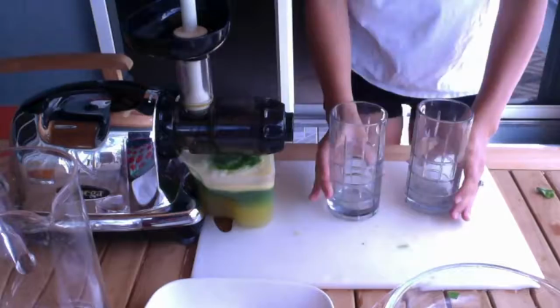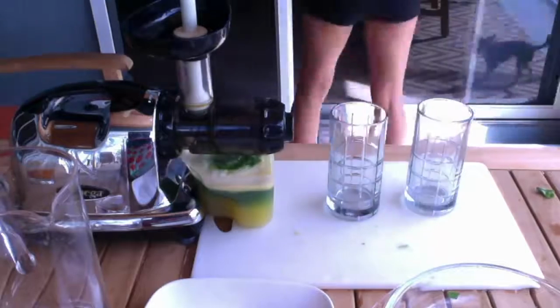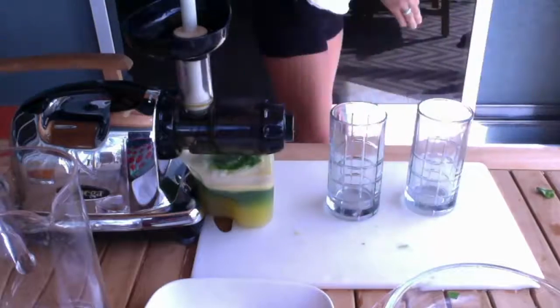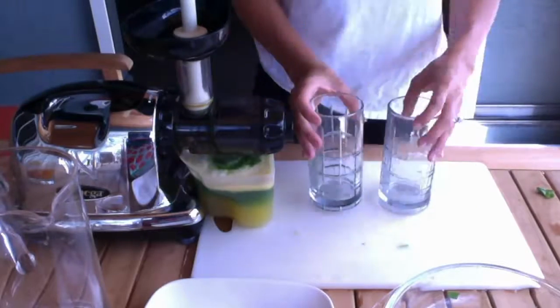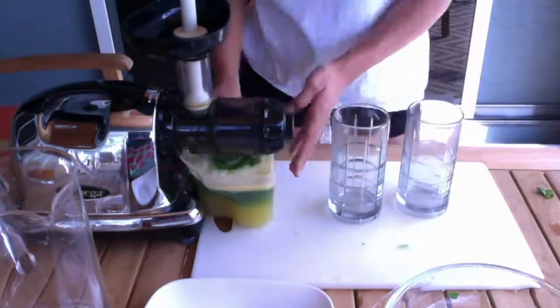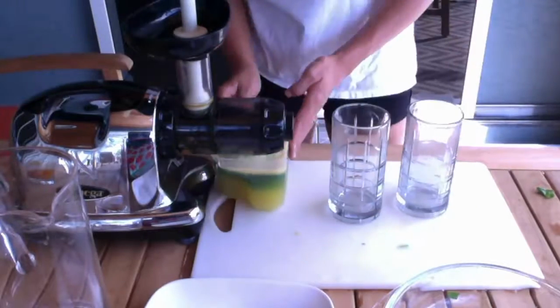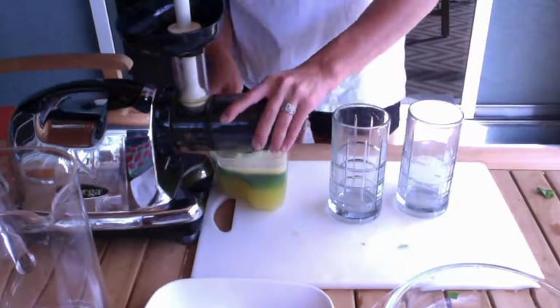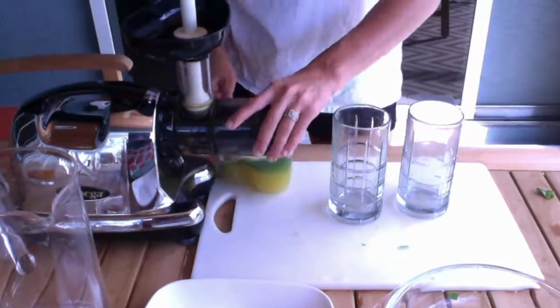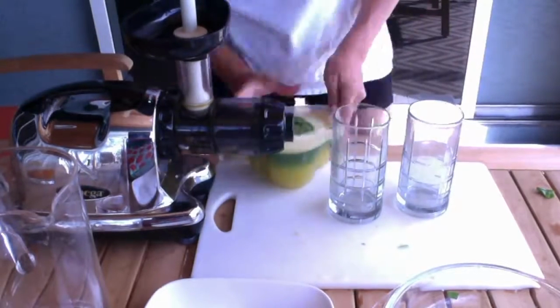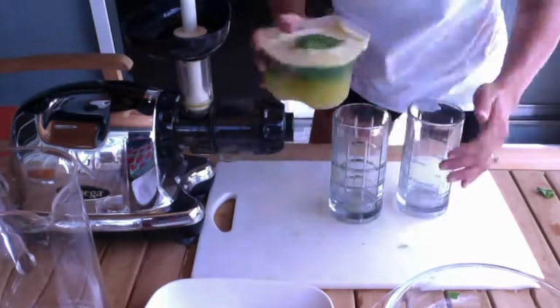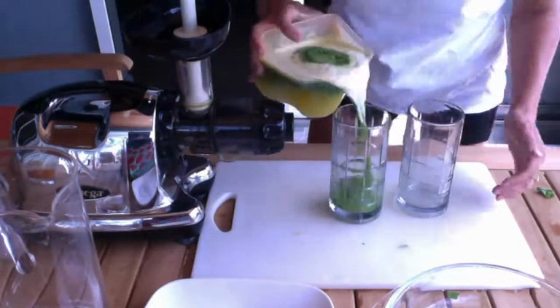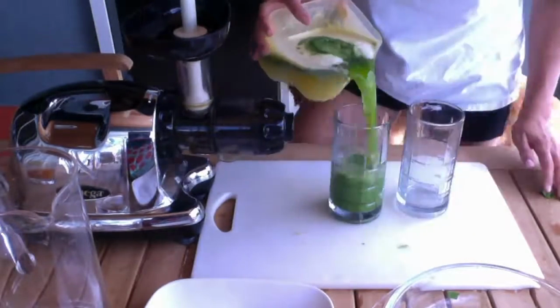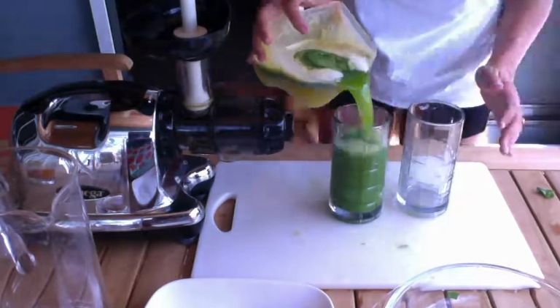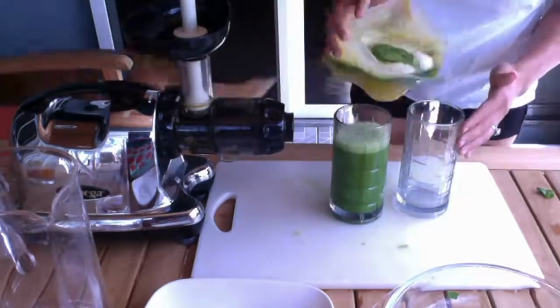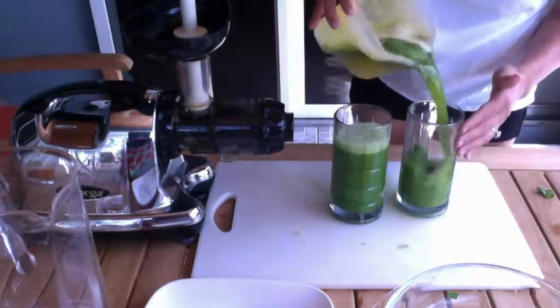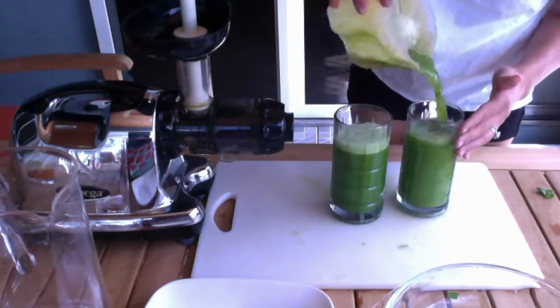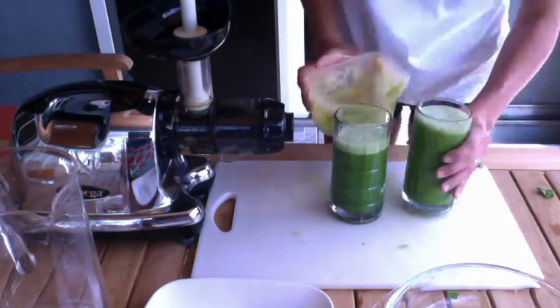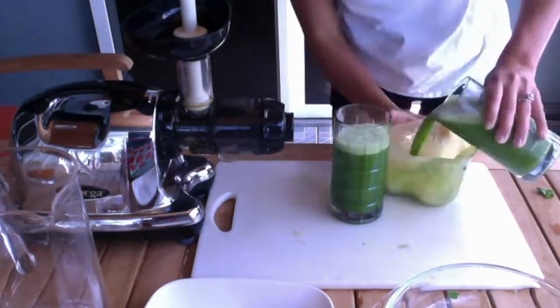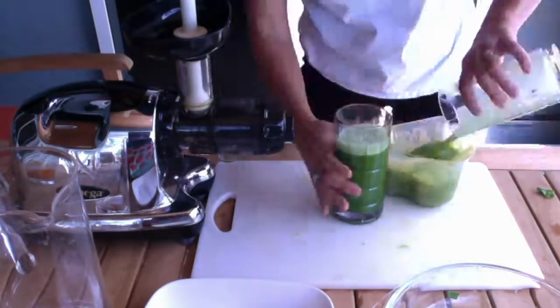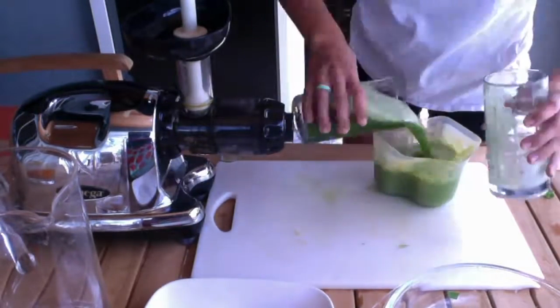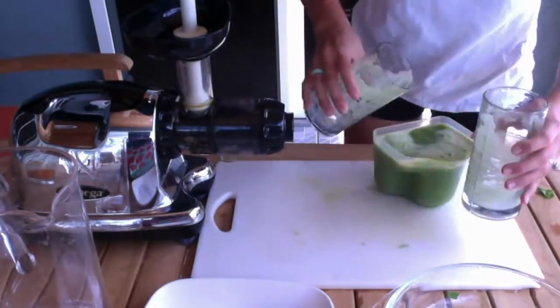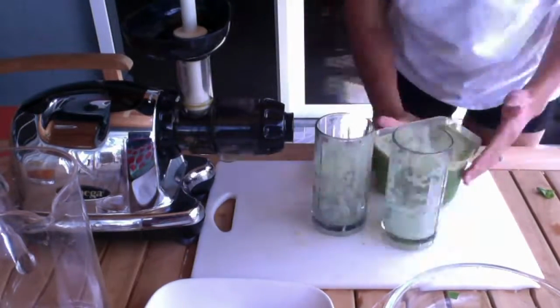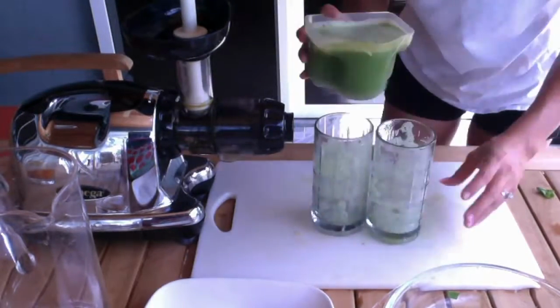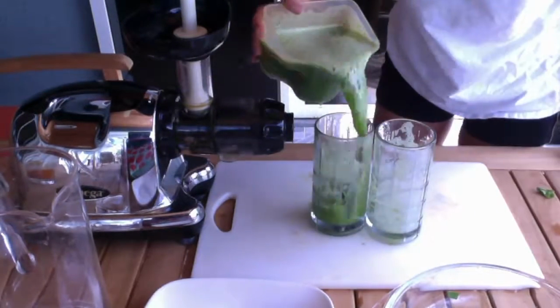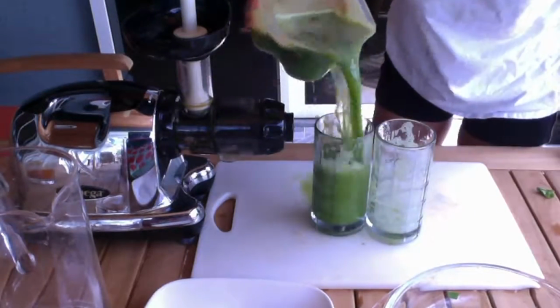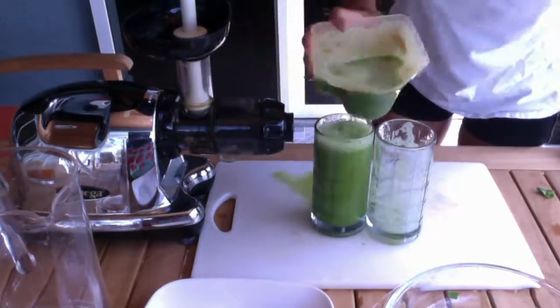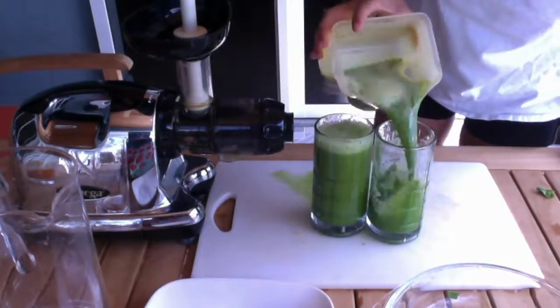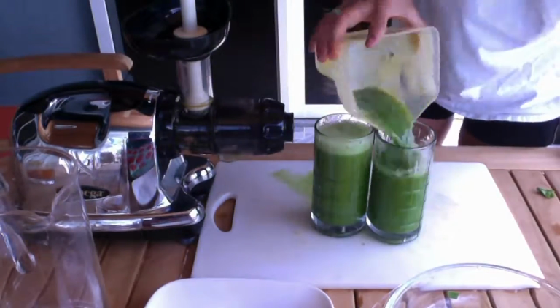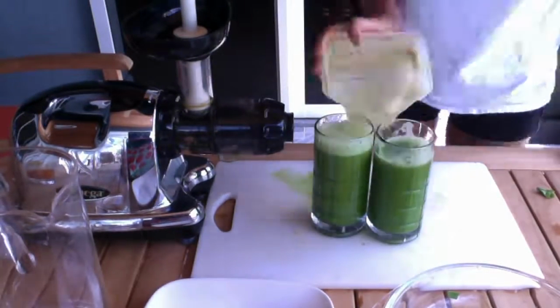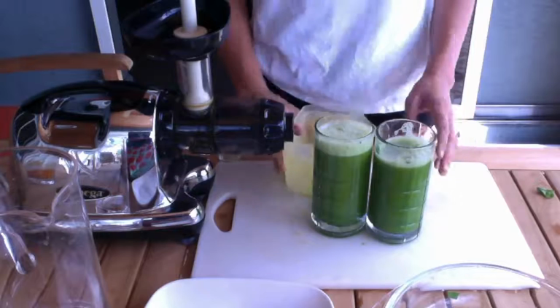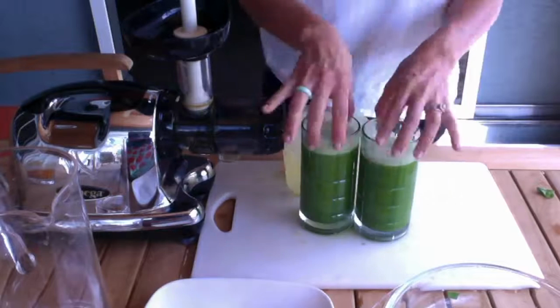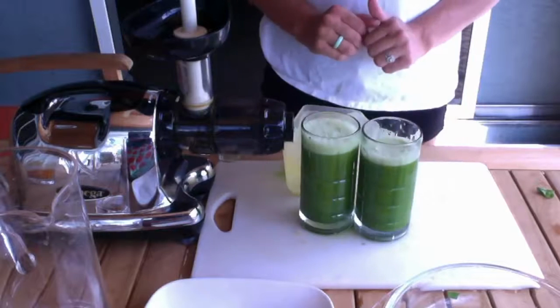This creates two servings, so I'm gonna pour them into the cup, mix them up, and re-pour. The end.